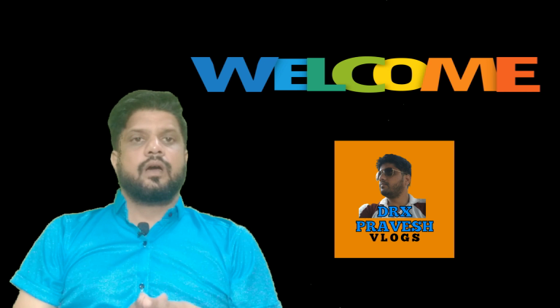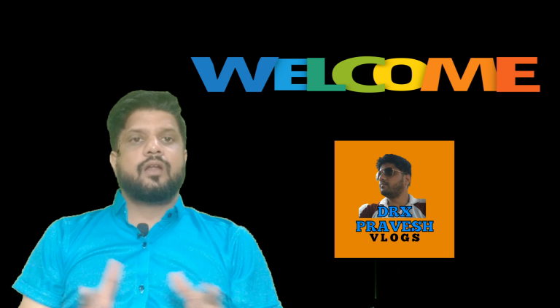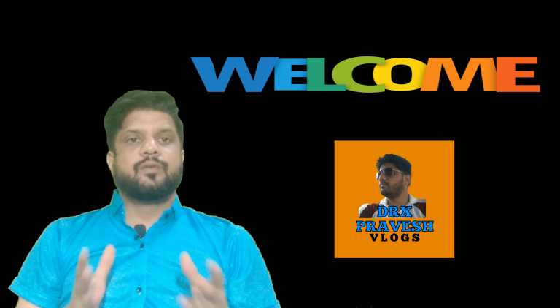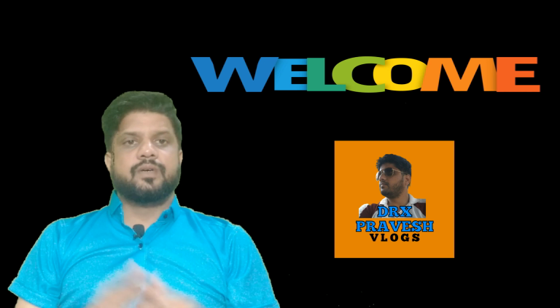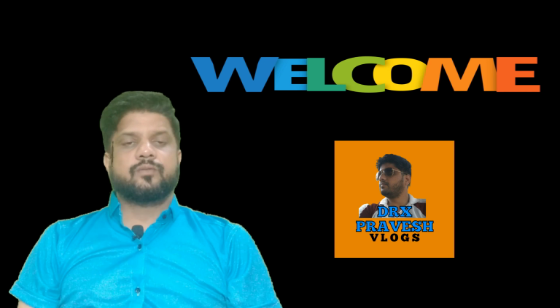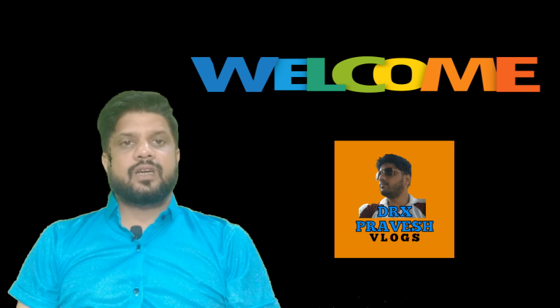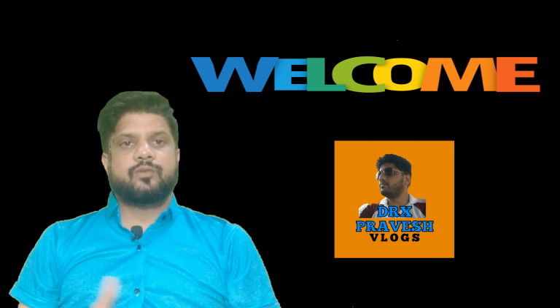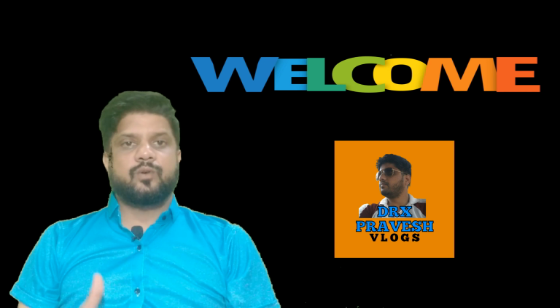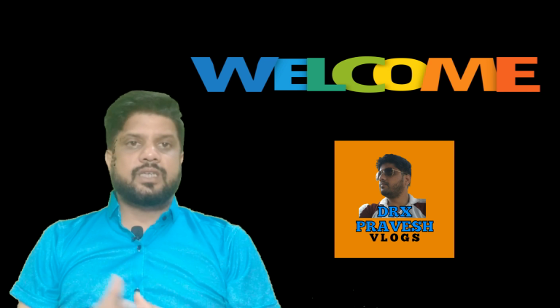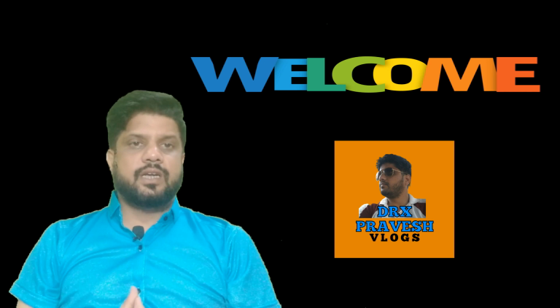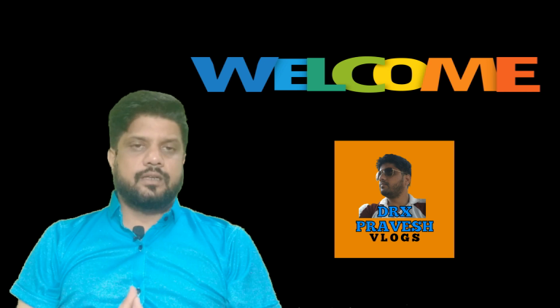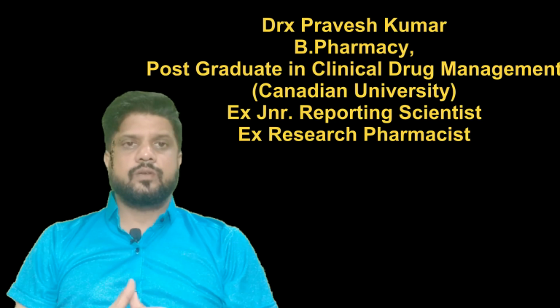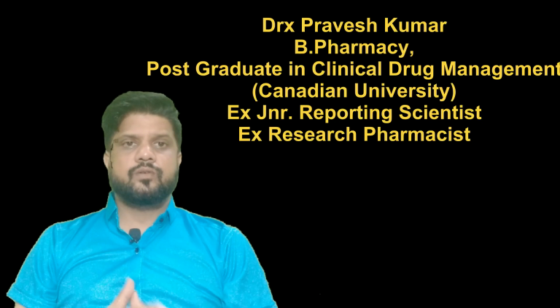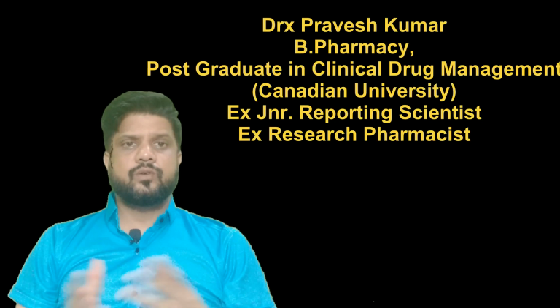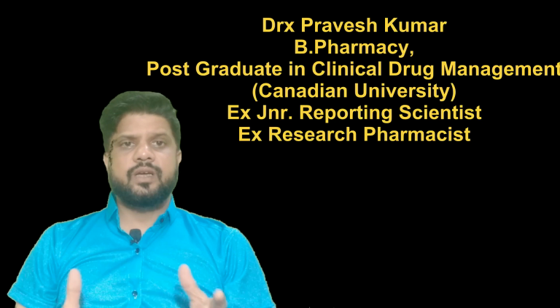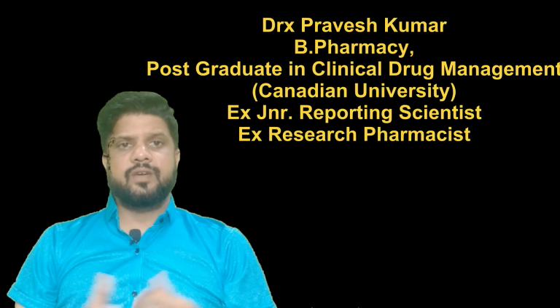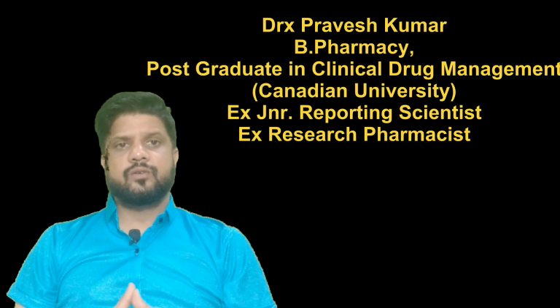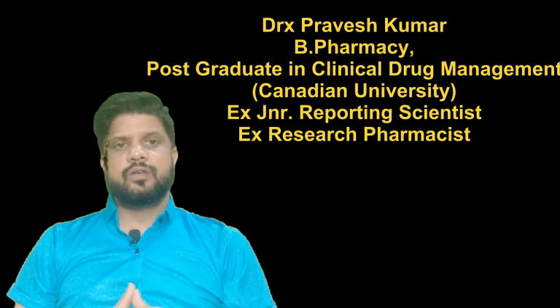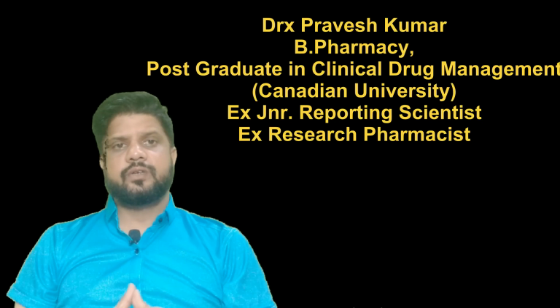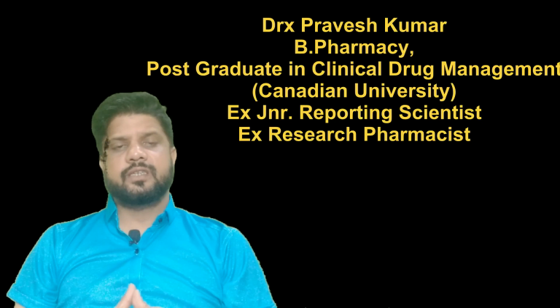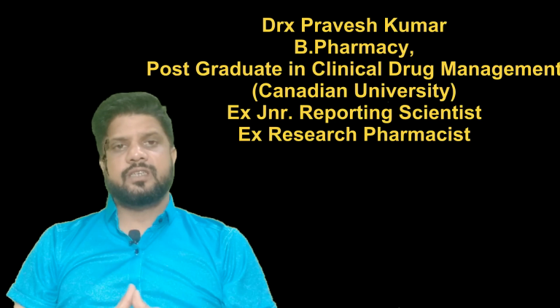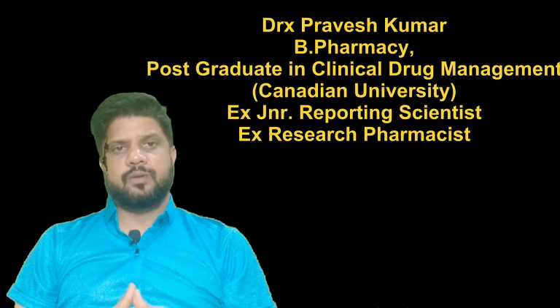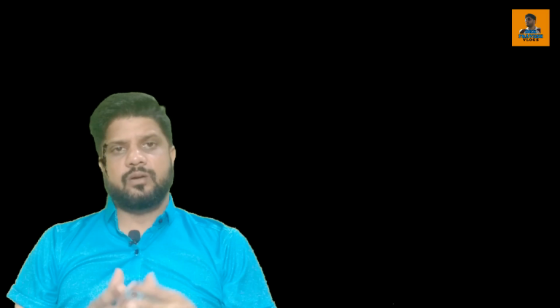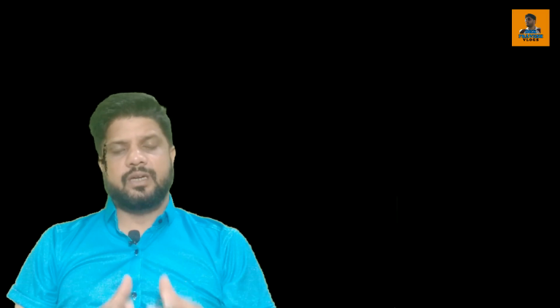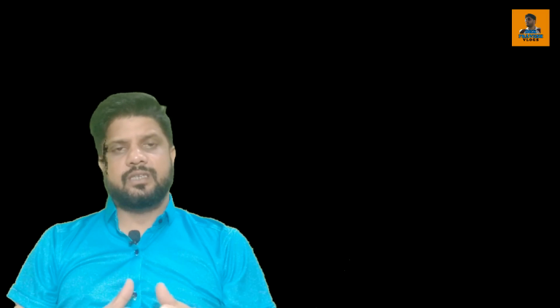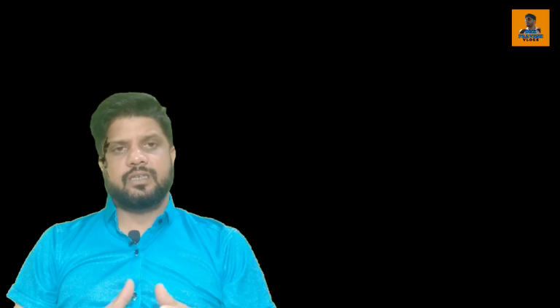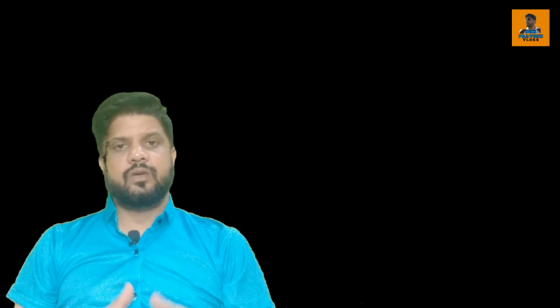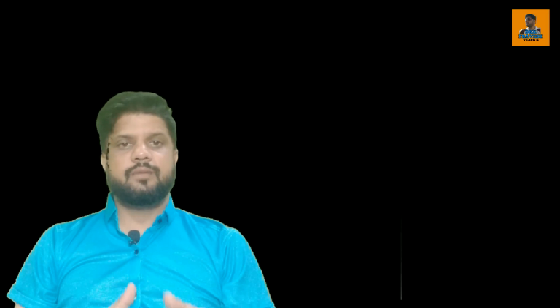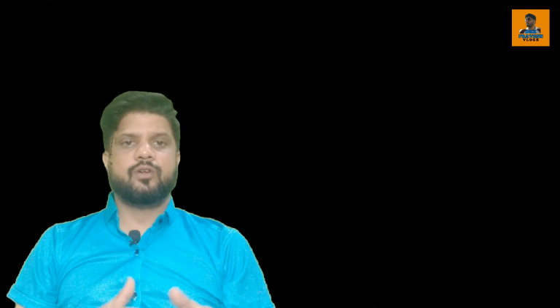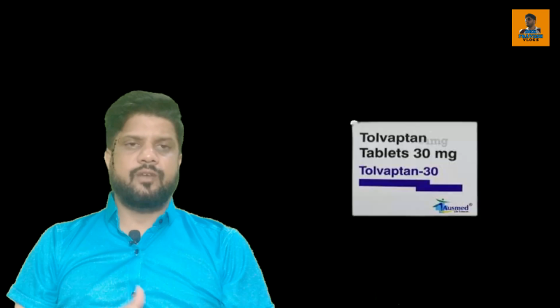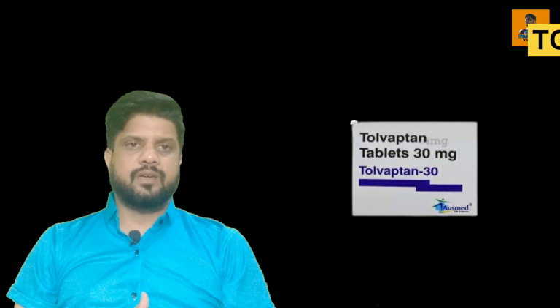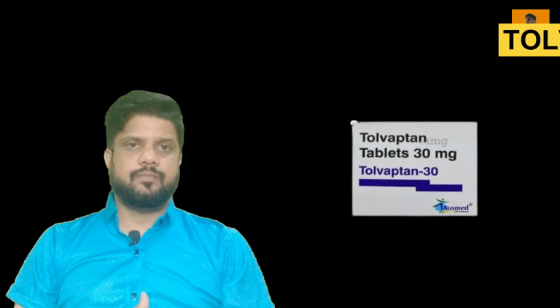Hello viewers, welcome to our channel. Today we are going to discuss about a medicine named Tolvaptan.